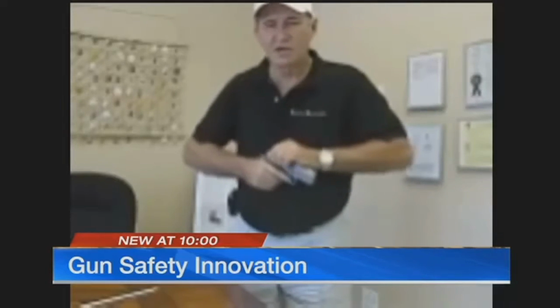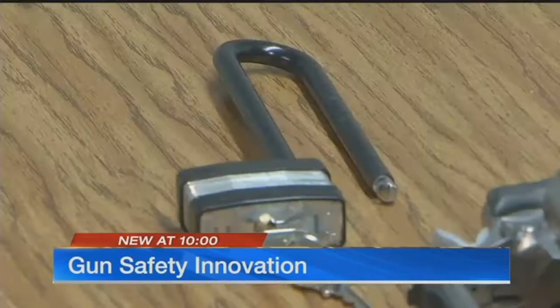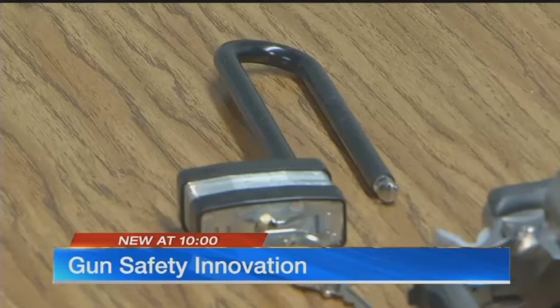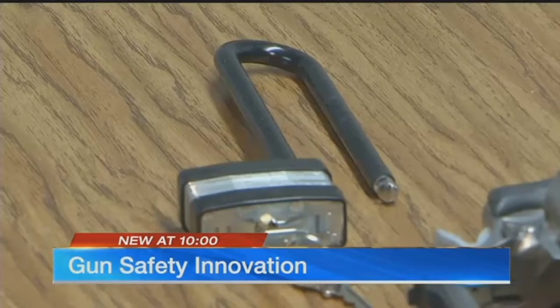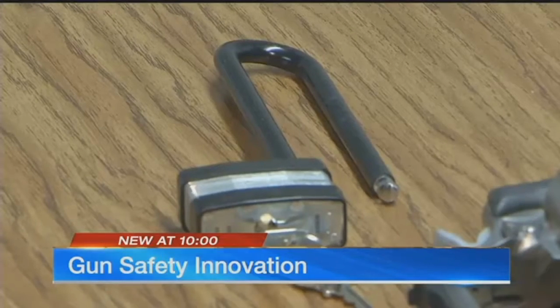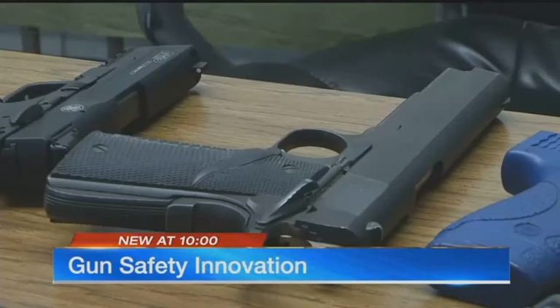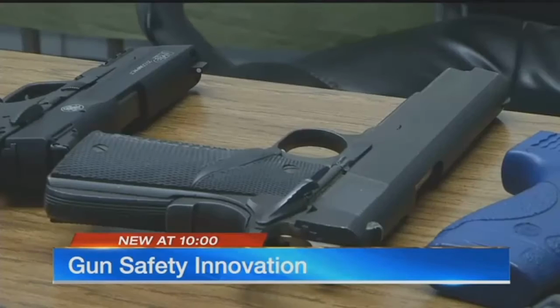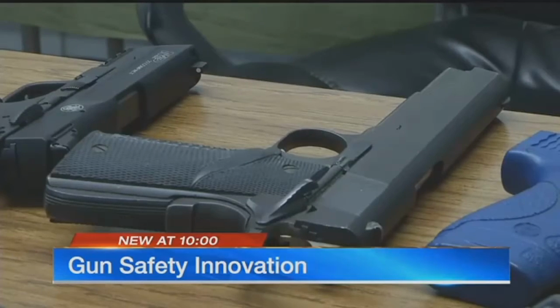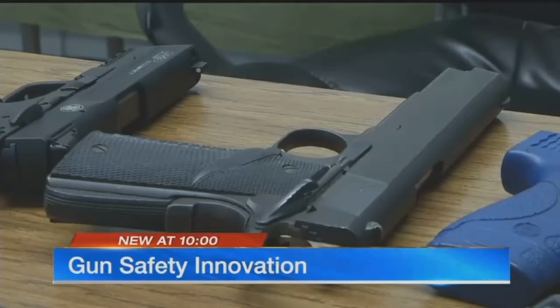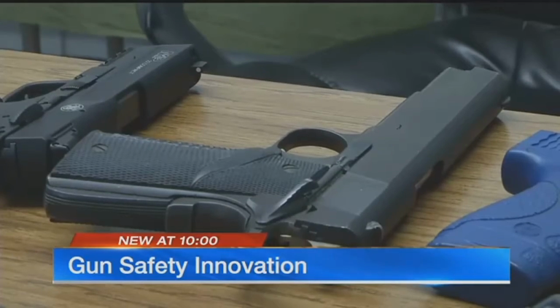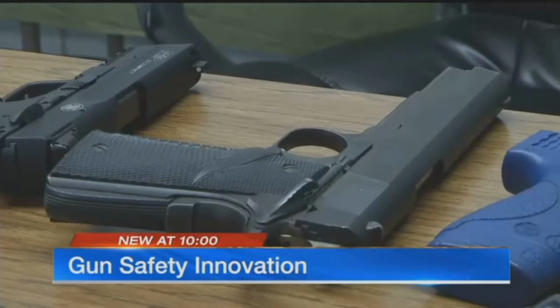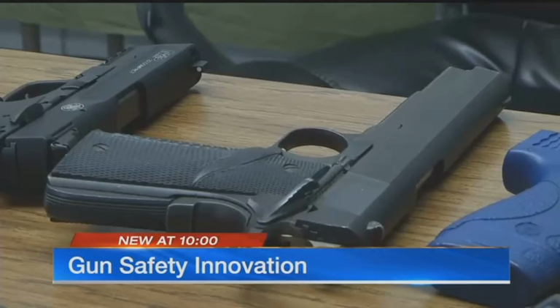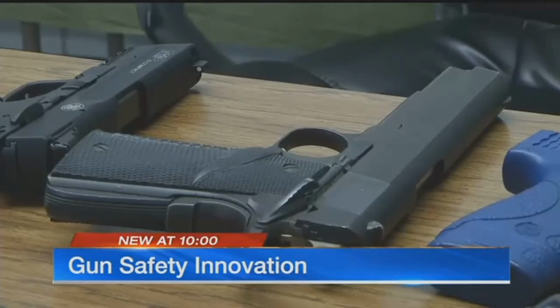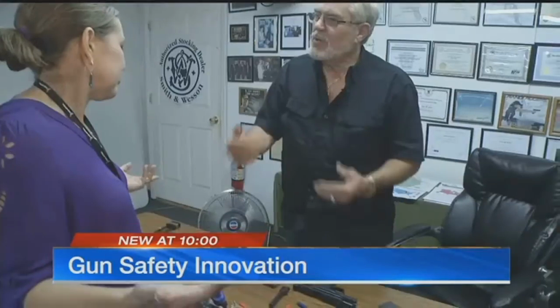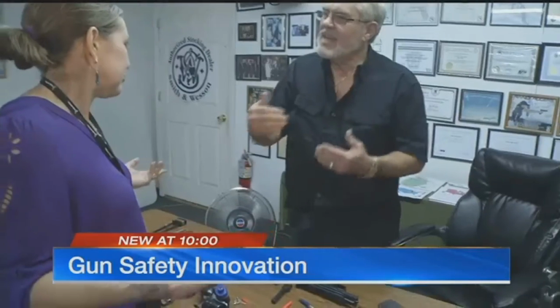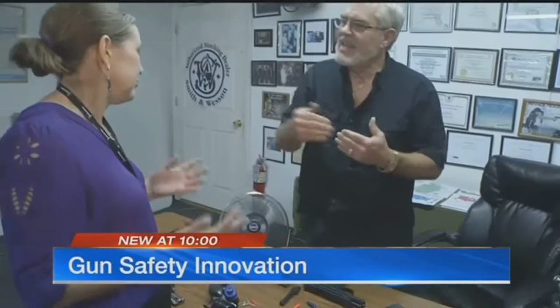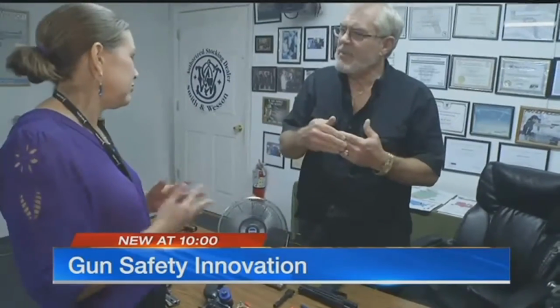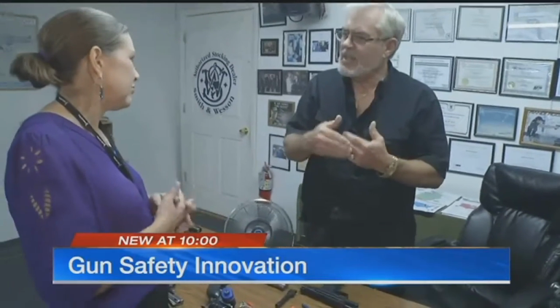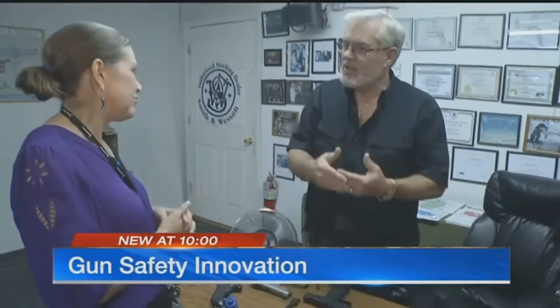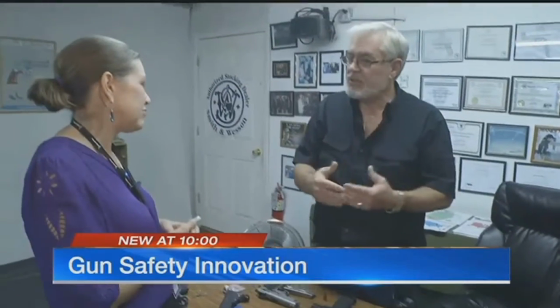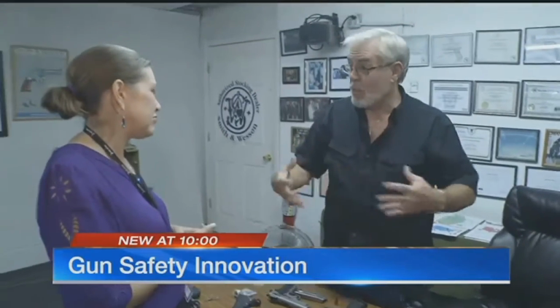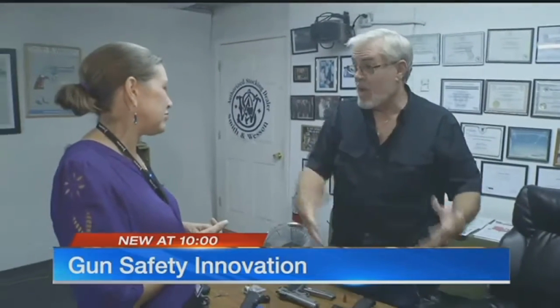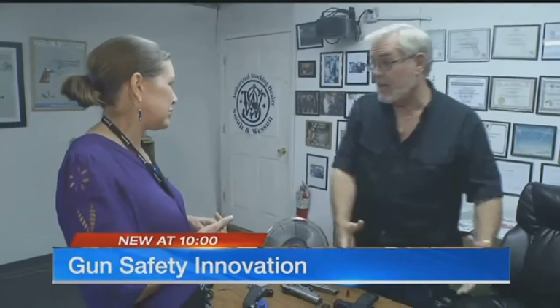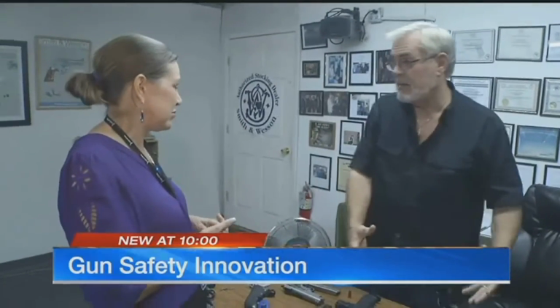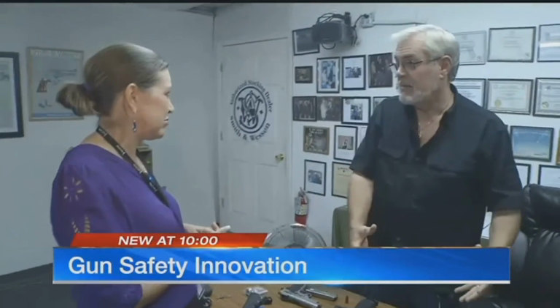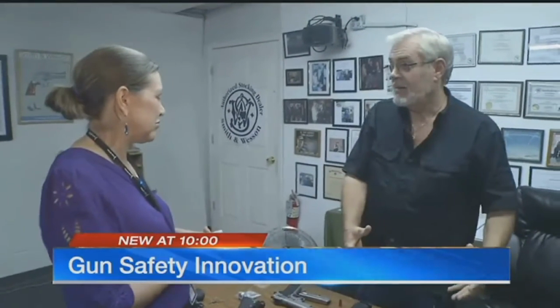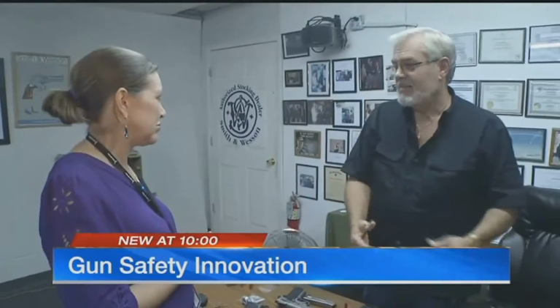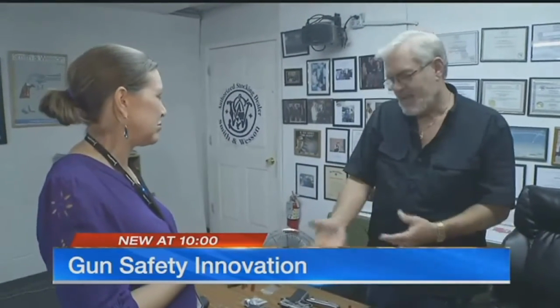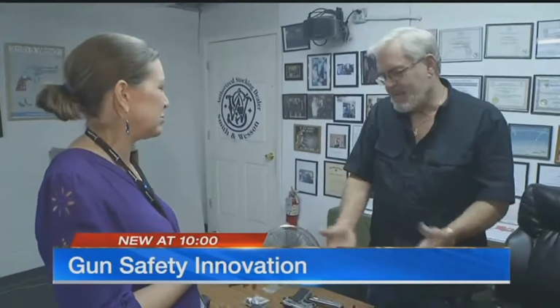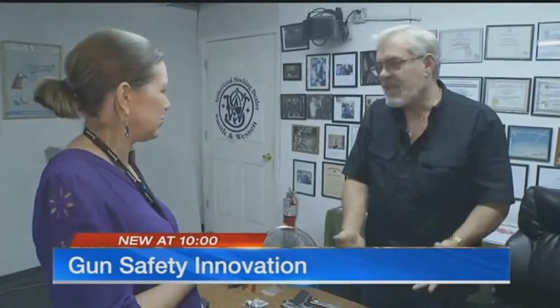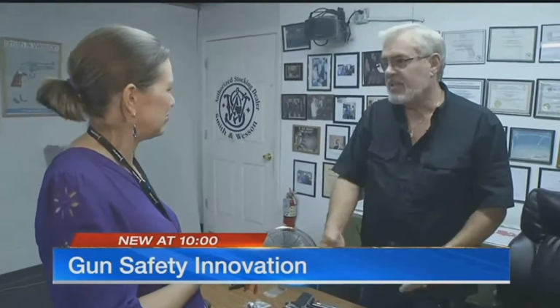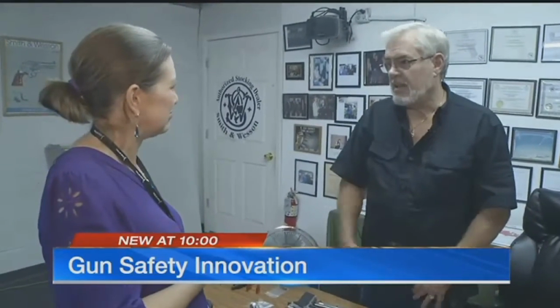It's a variation of a lock, but it goes inside the gun. We're trying to keep the adults ready and the kids safe.